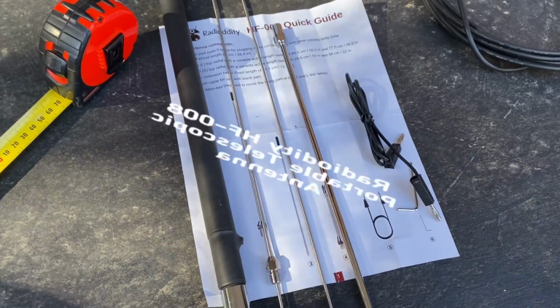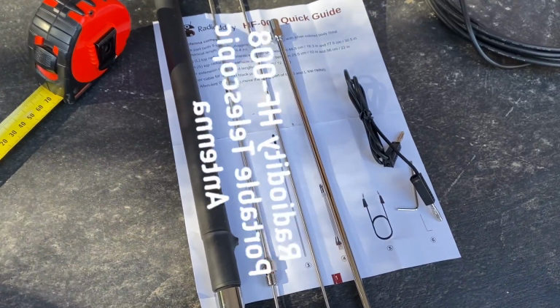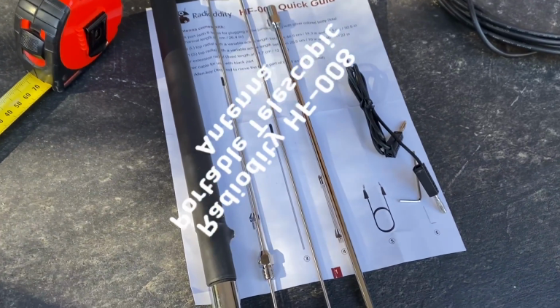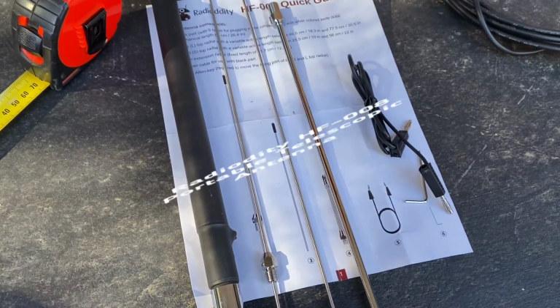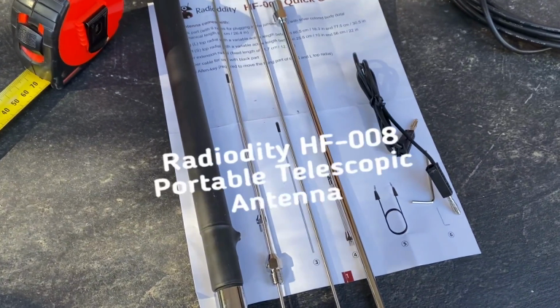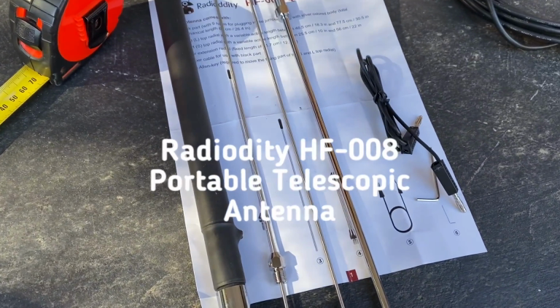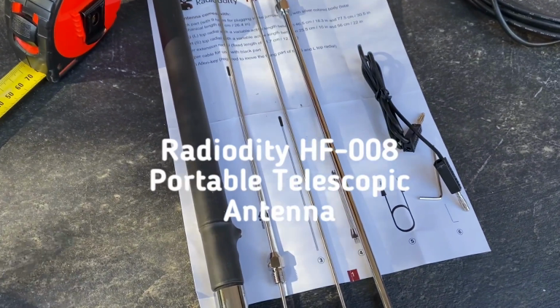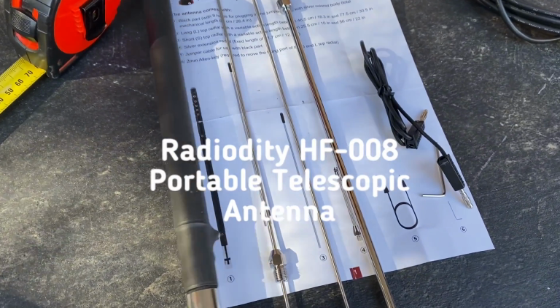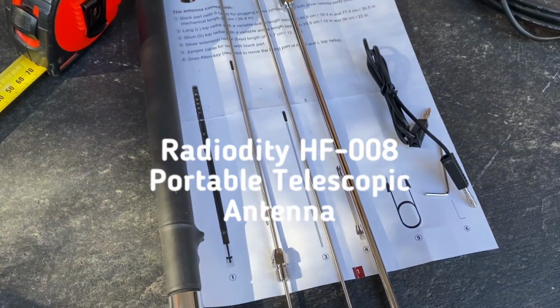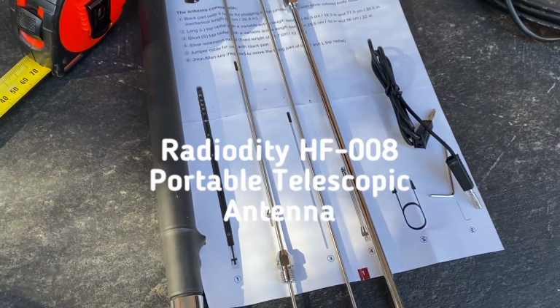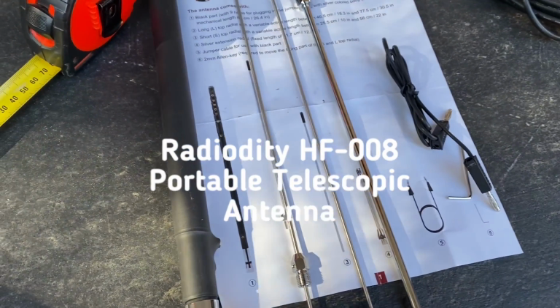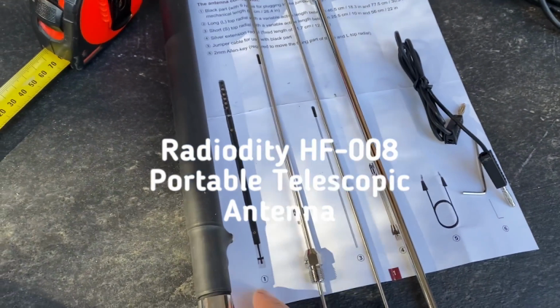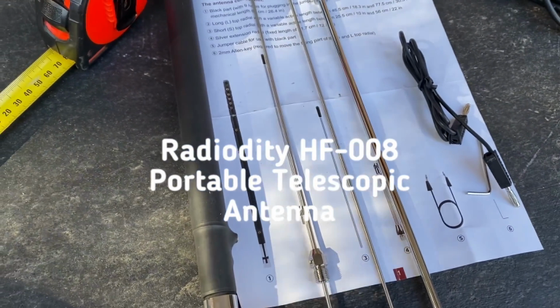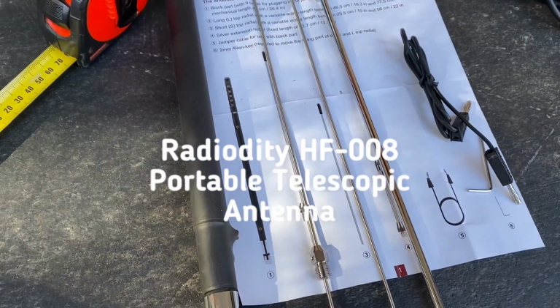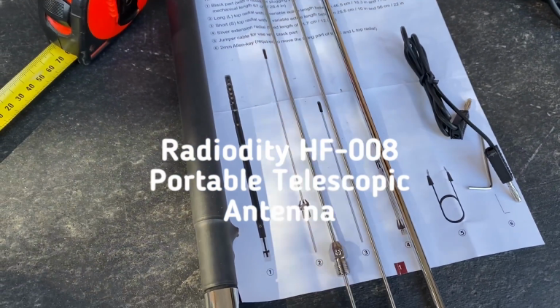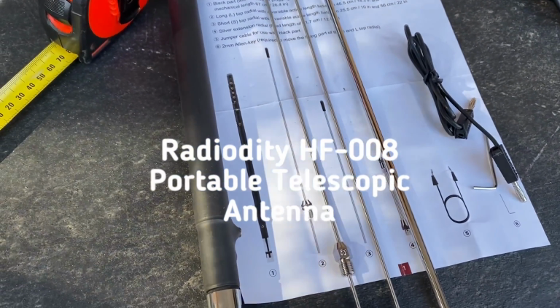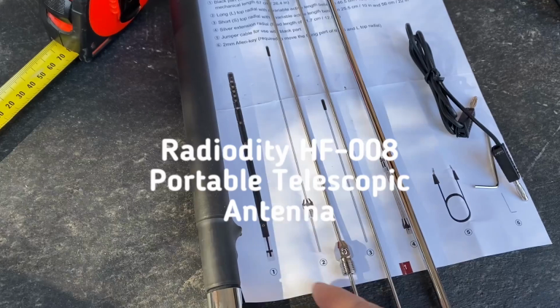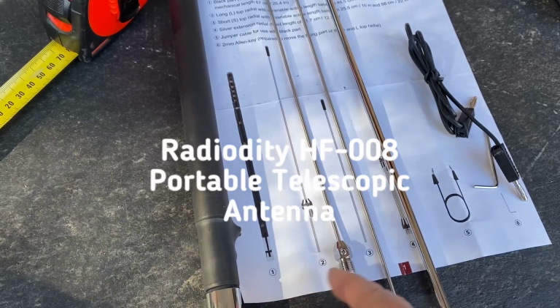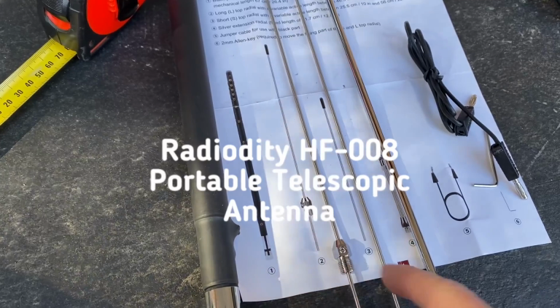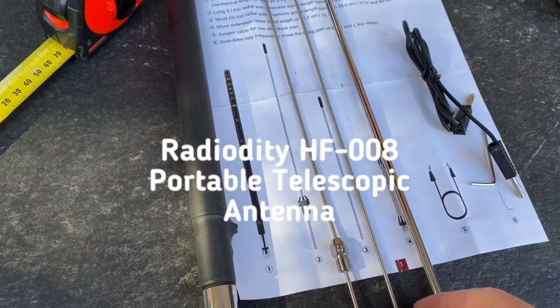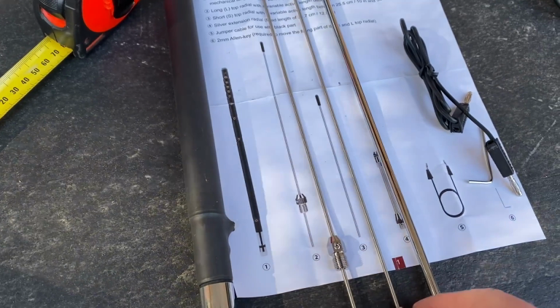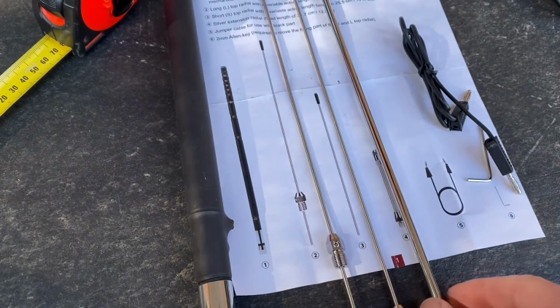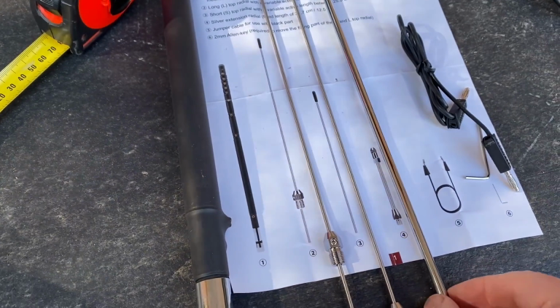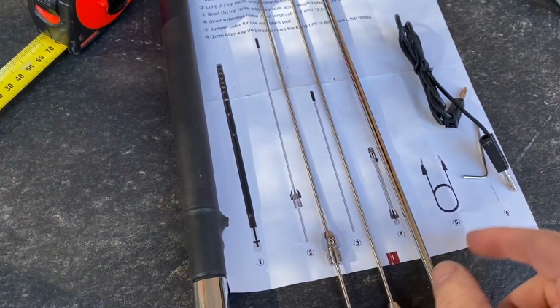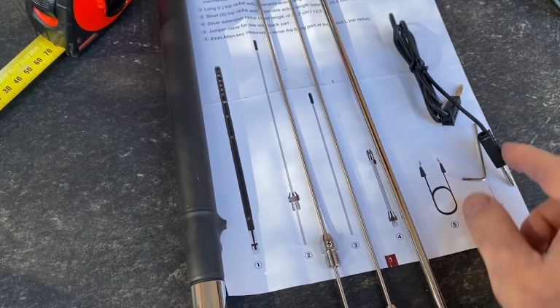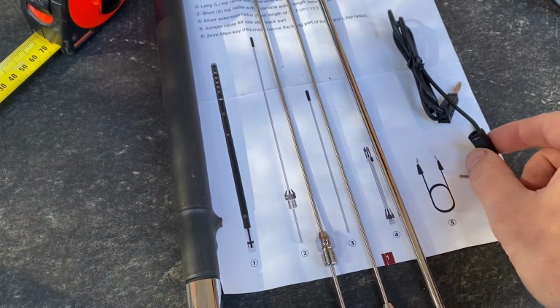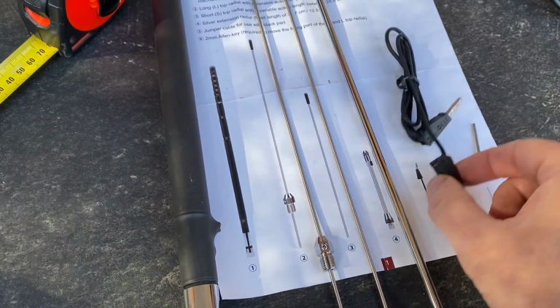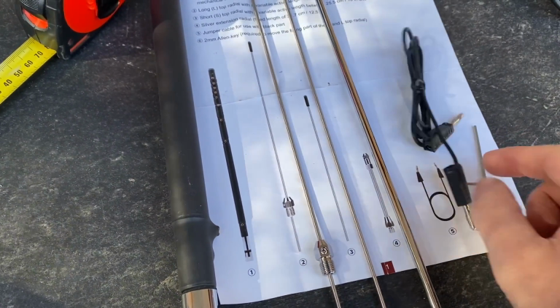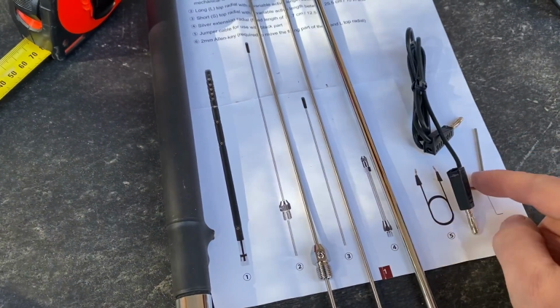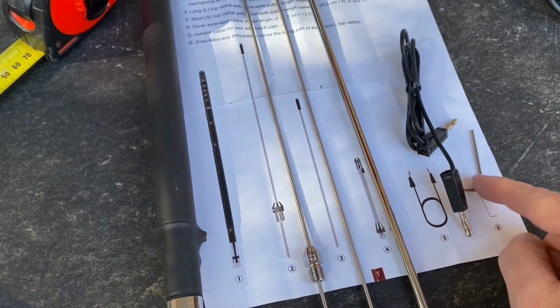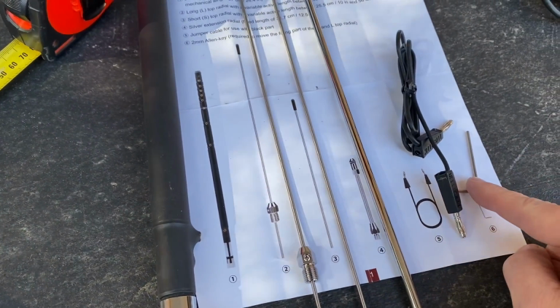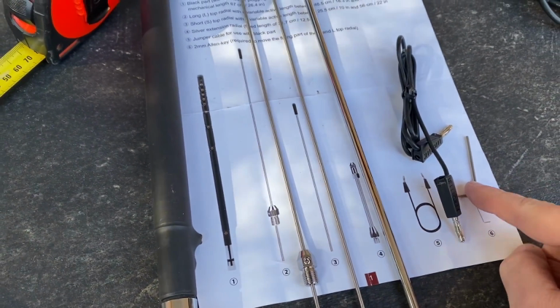So I've laid out all my parts here. There's part number one, number two, three, four, five and six.